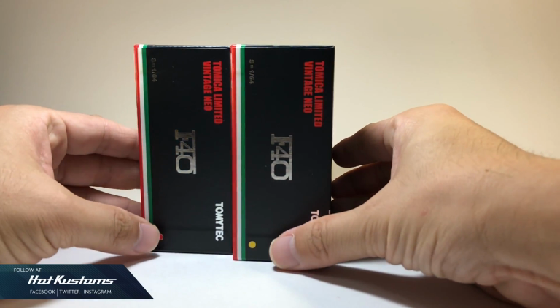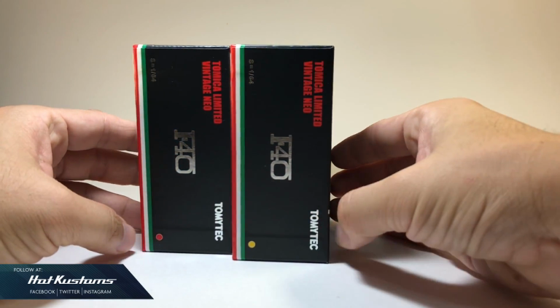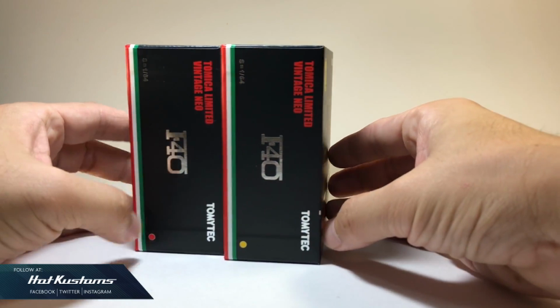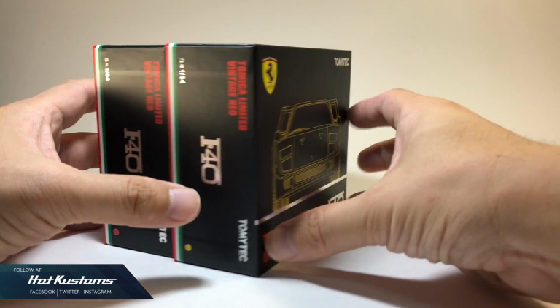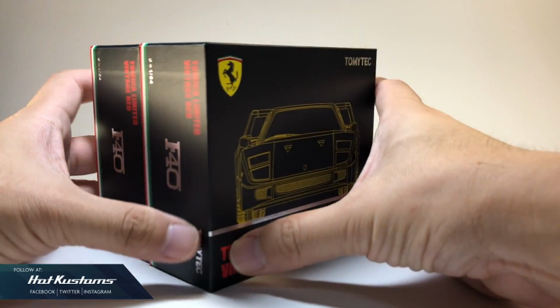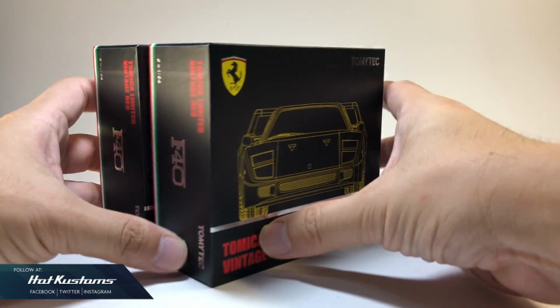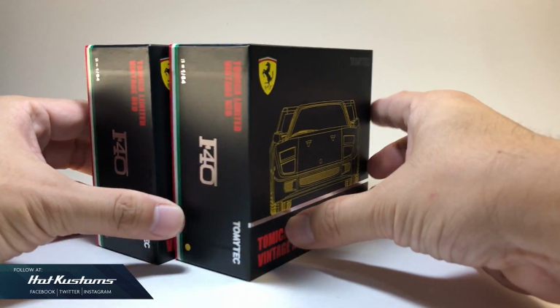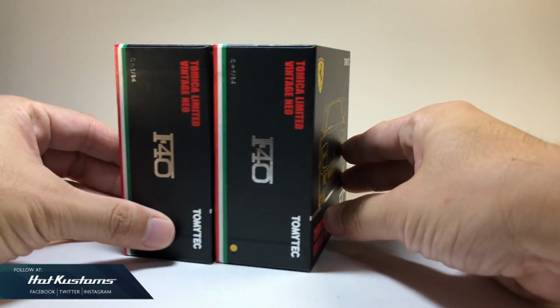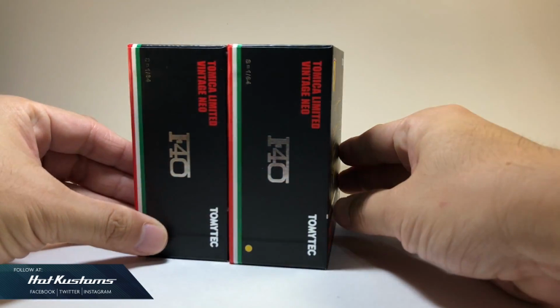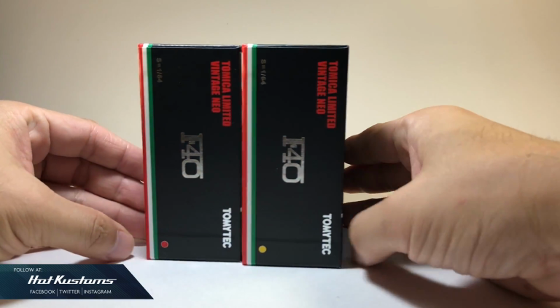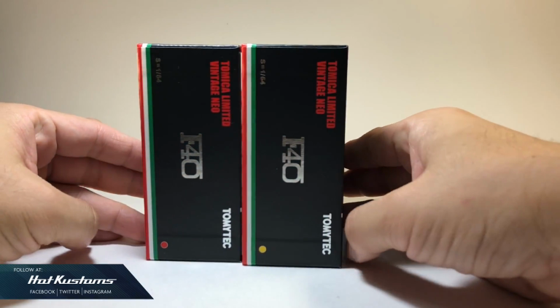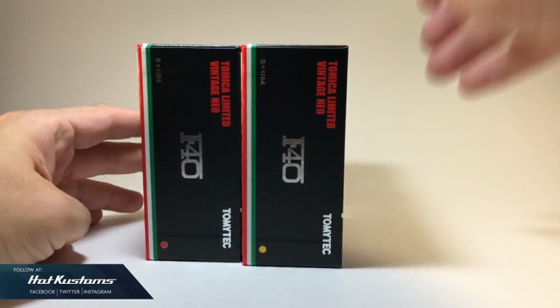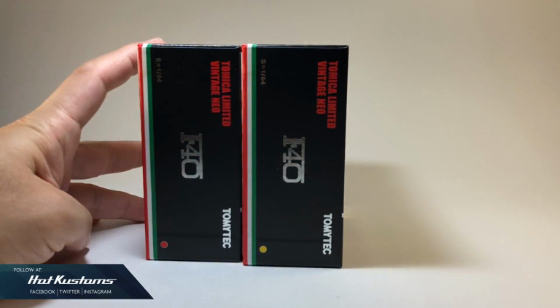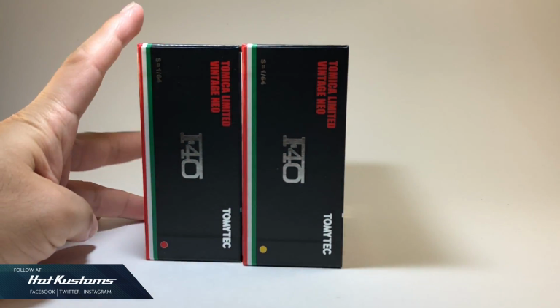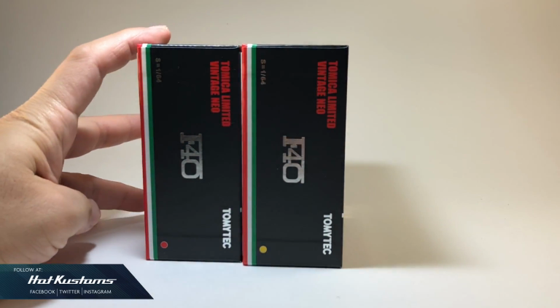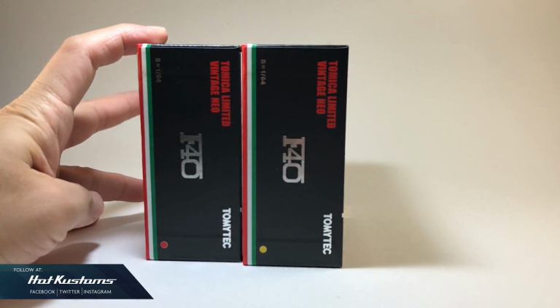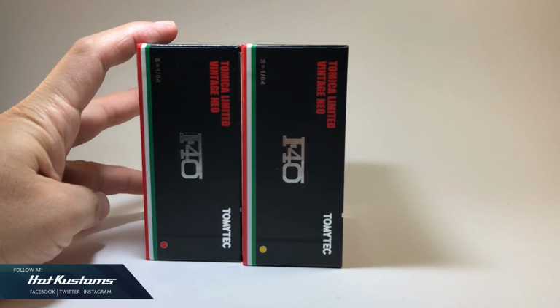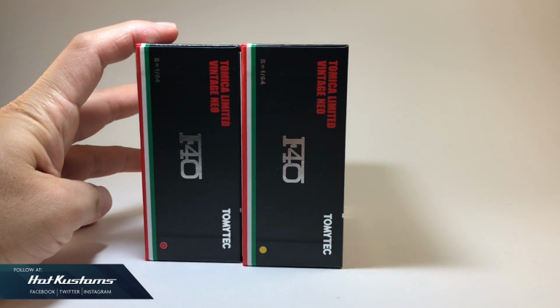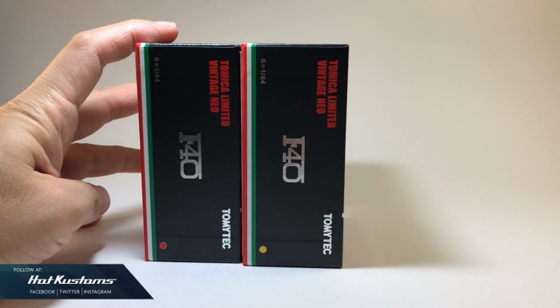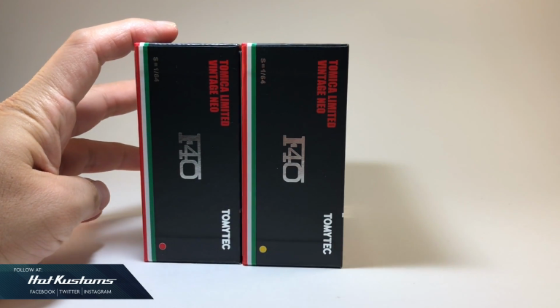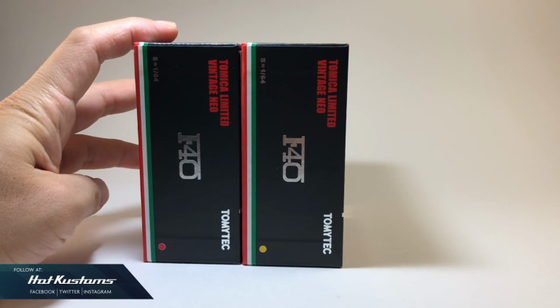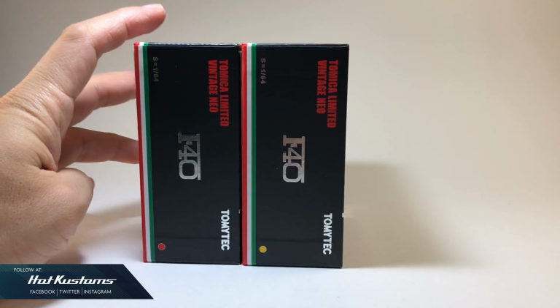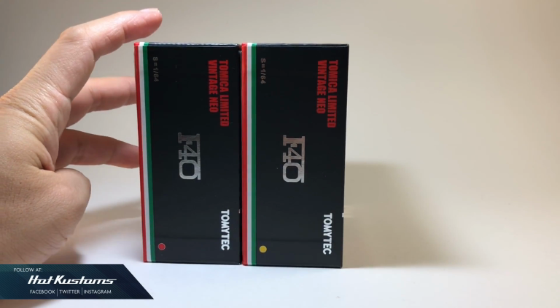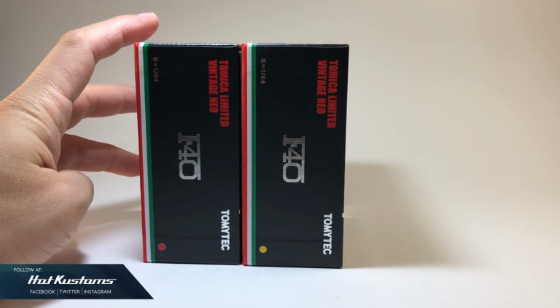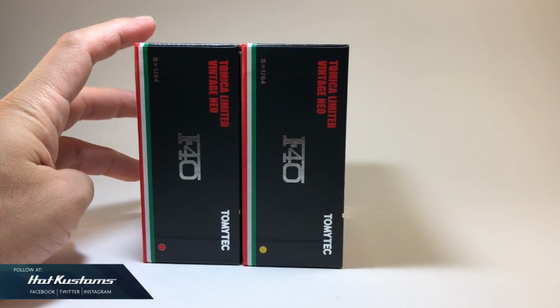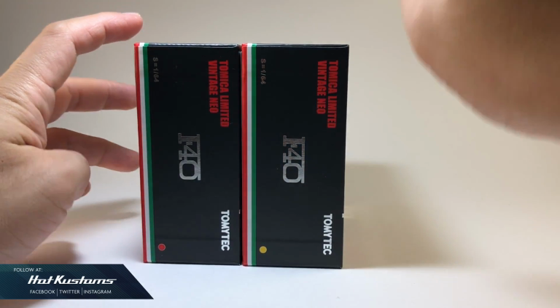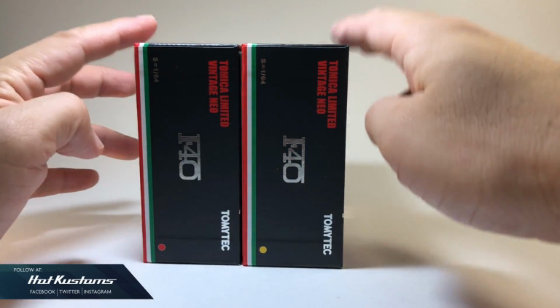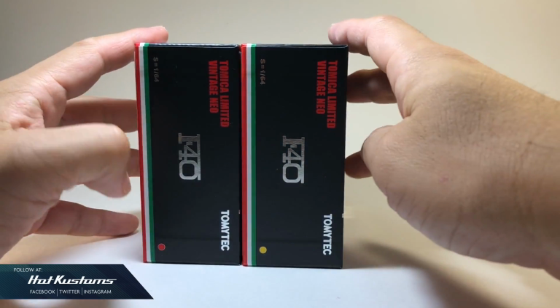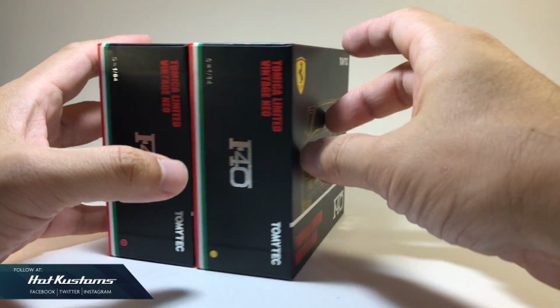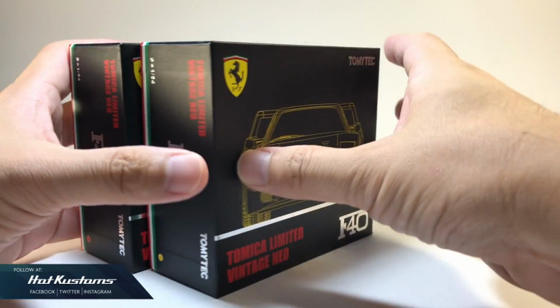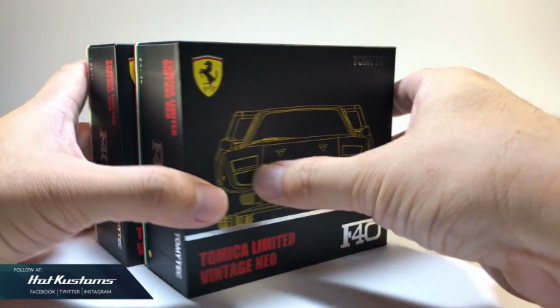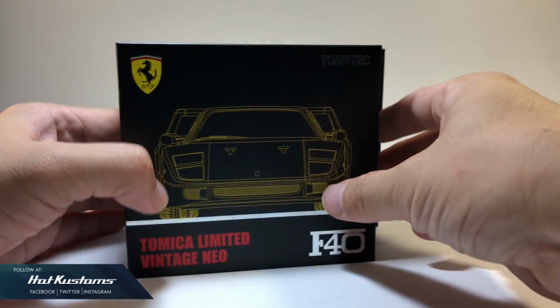Similar to the regular F40 in red, their packaging design are identical with sleek keyline, matte finishing and special colours.